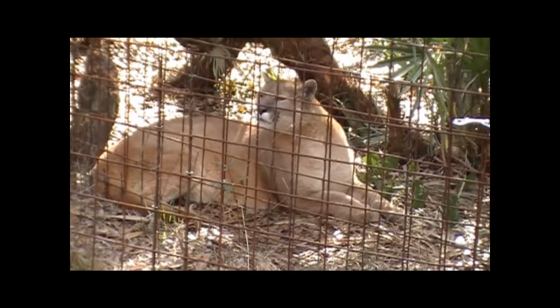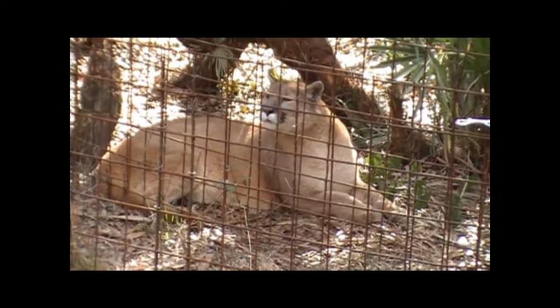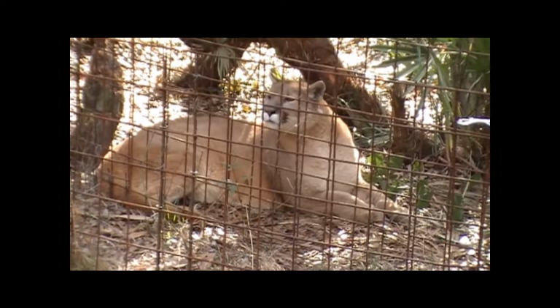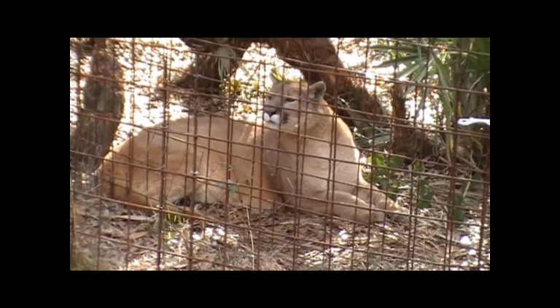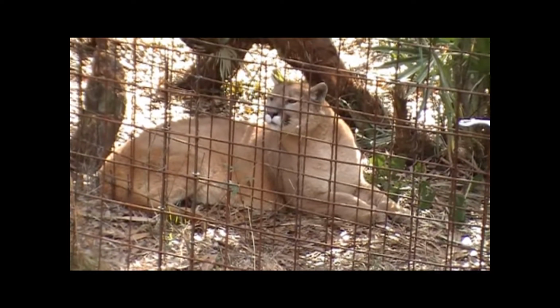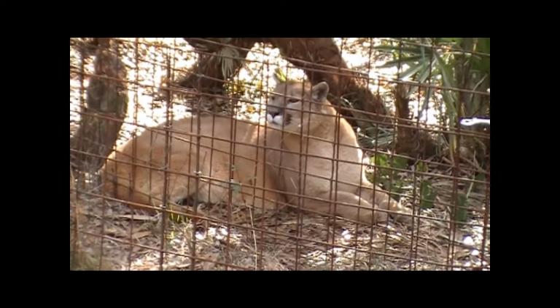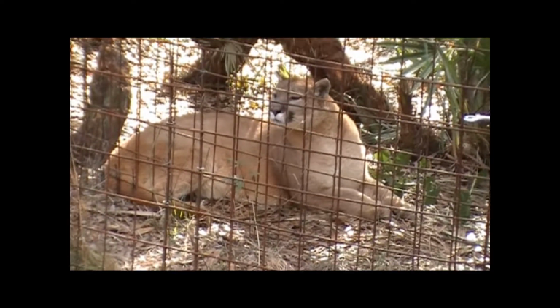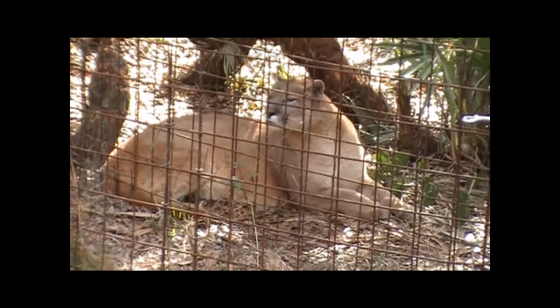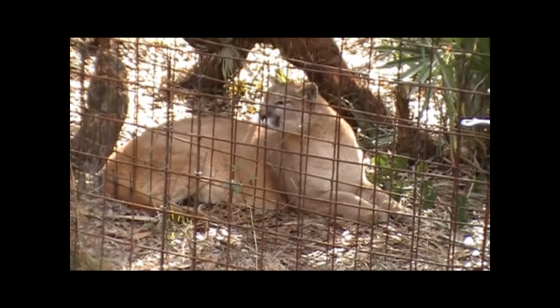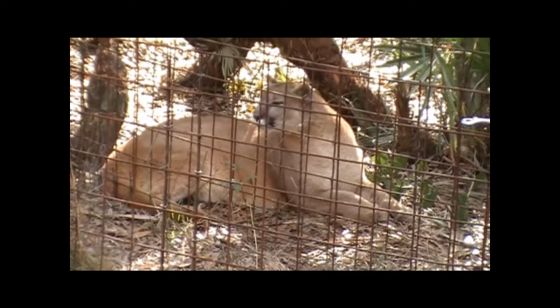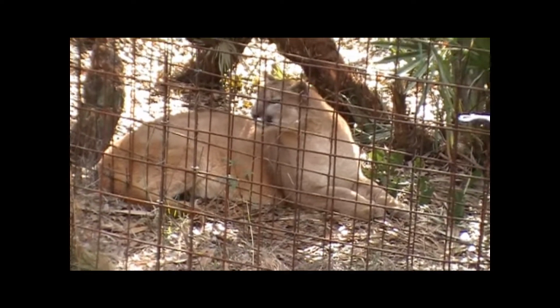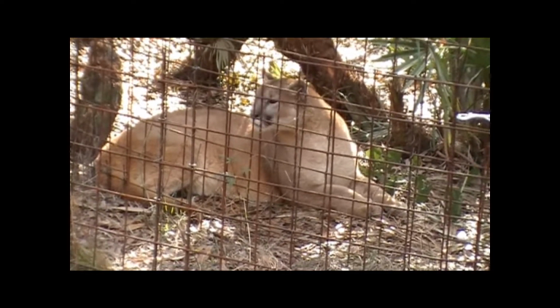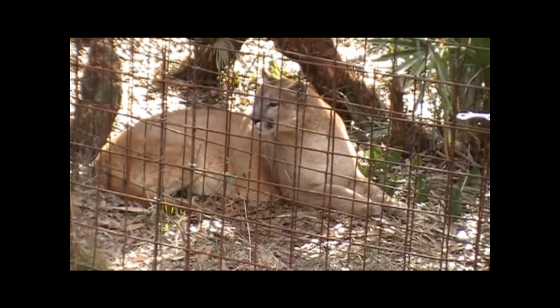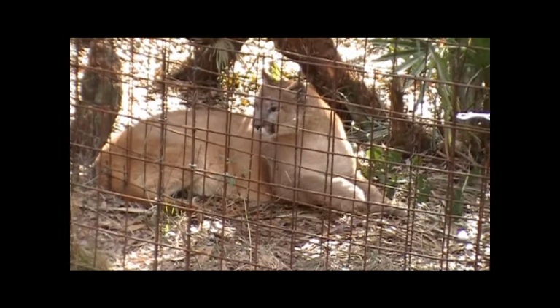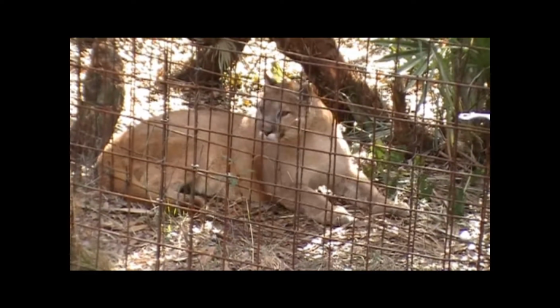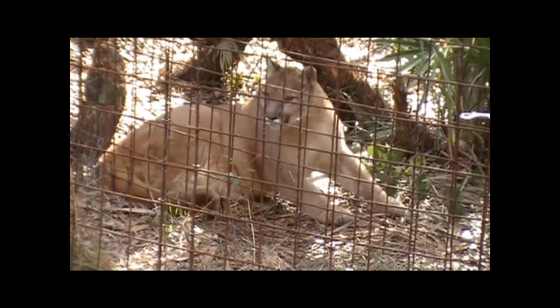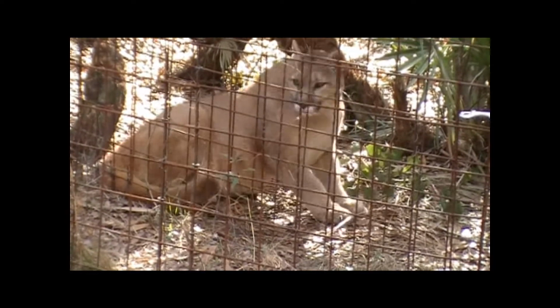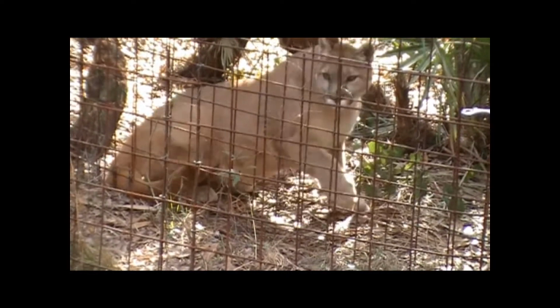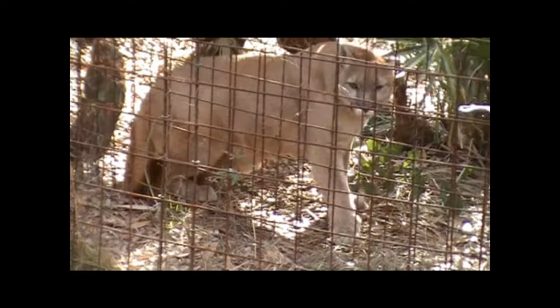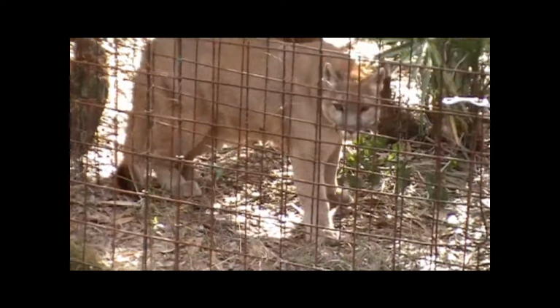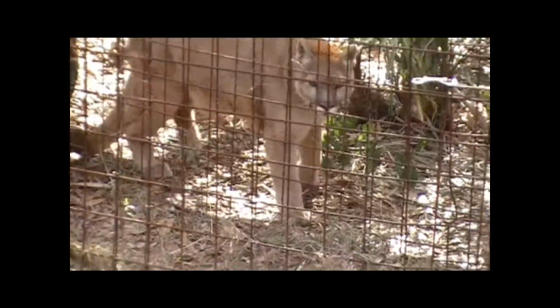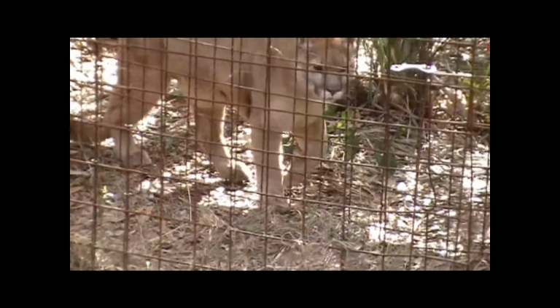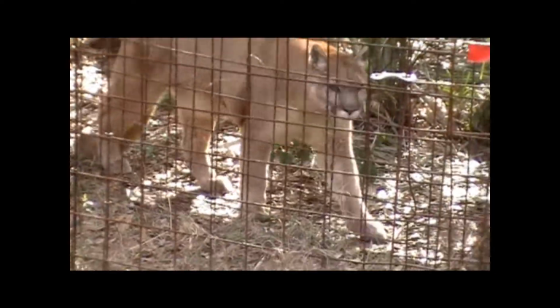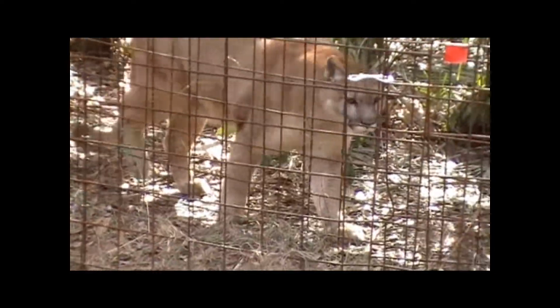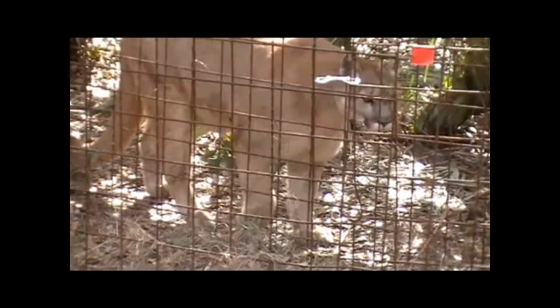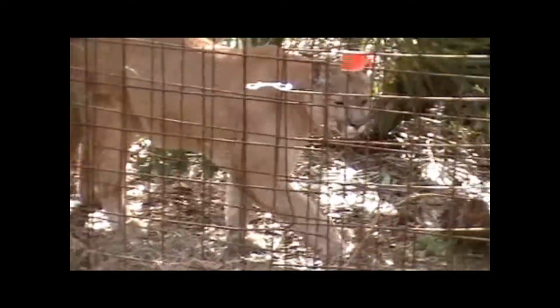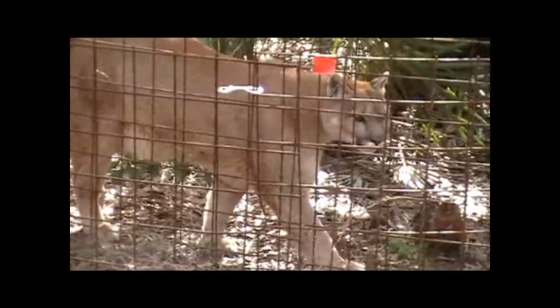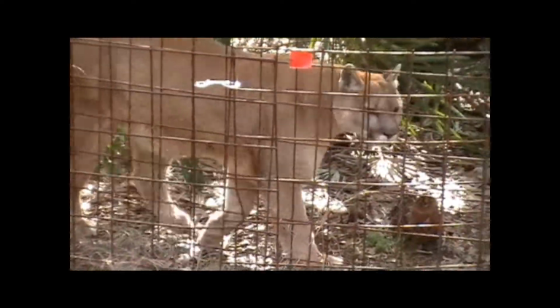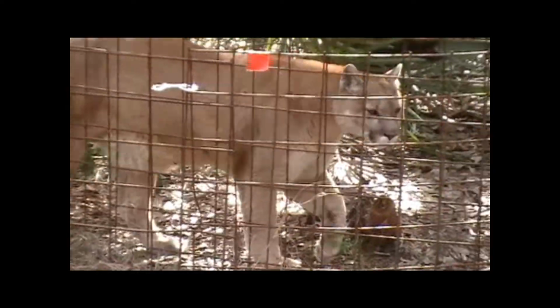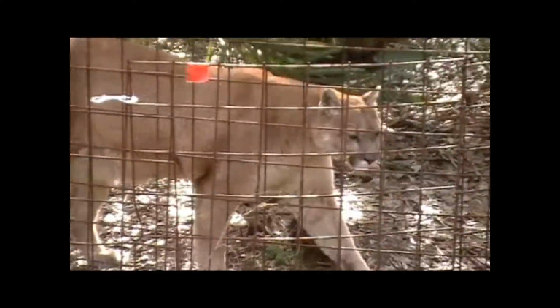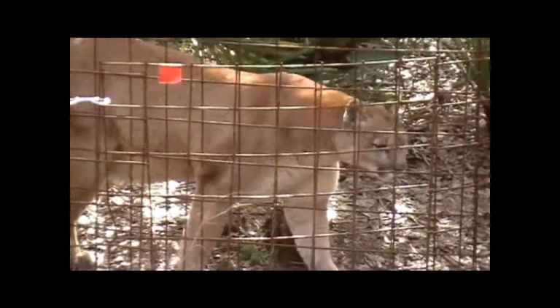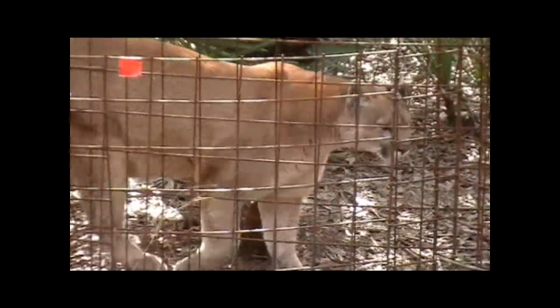This is the first day we've really had permission to take a few steps off the tour path to introduce our tour guests to her.